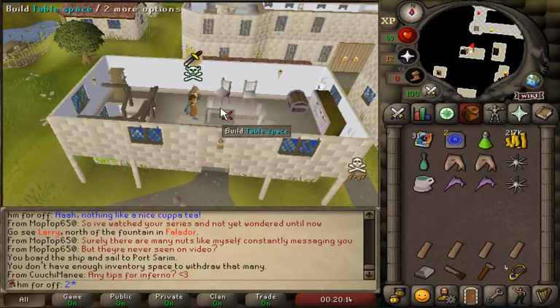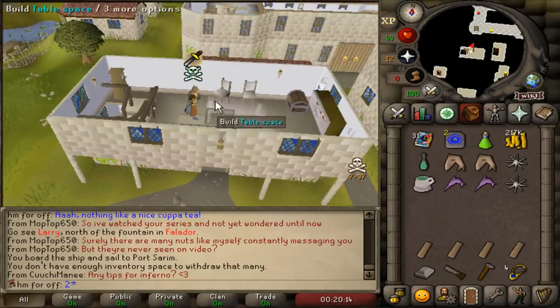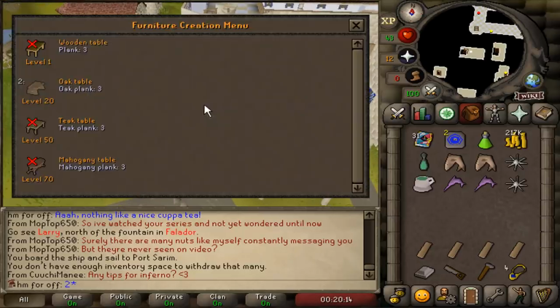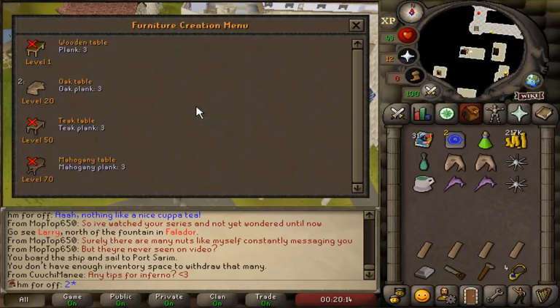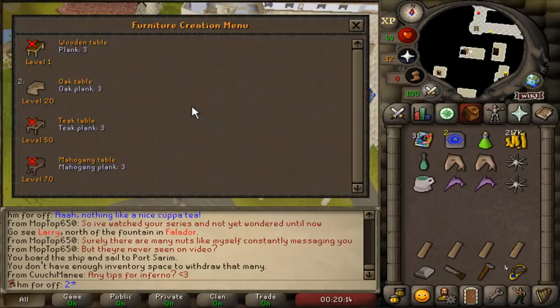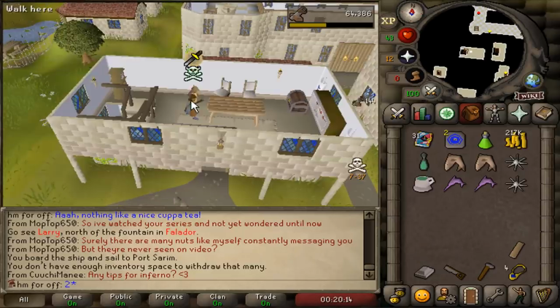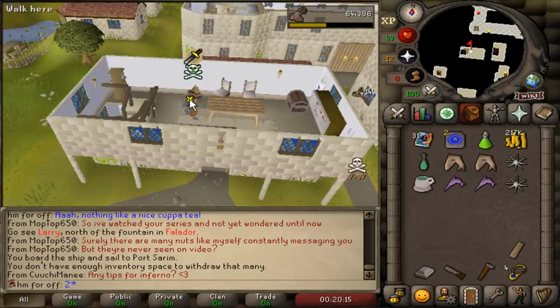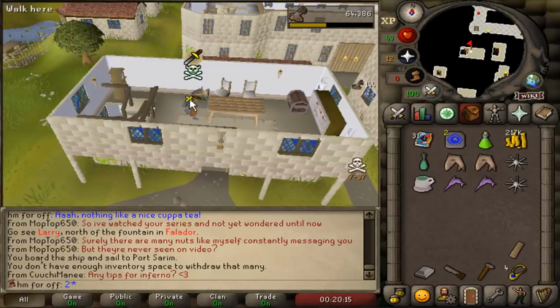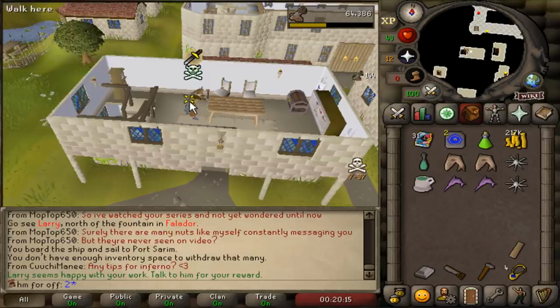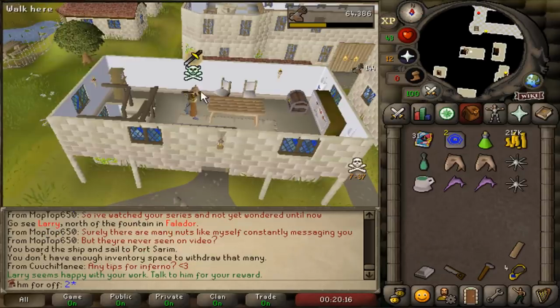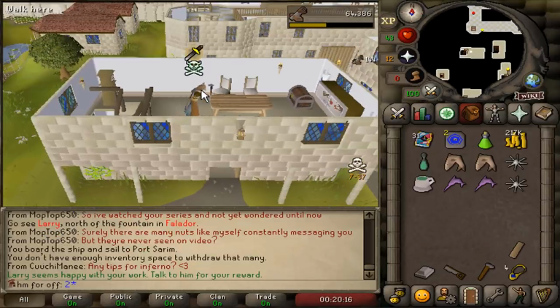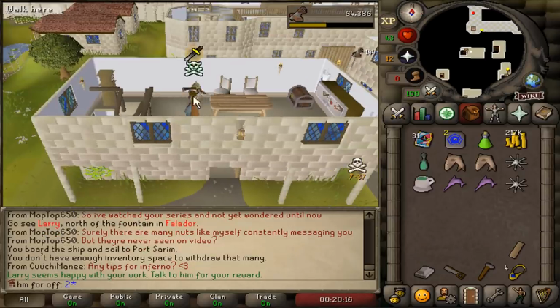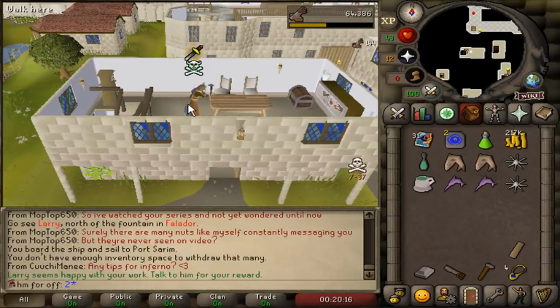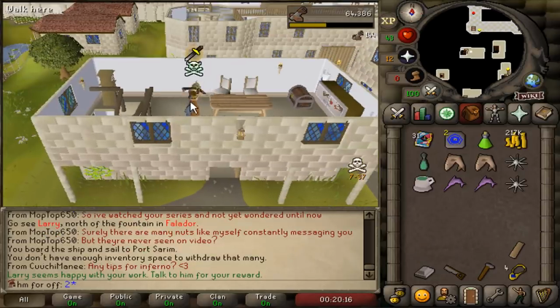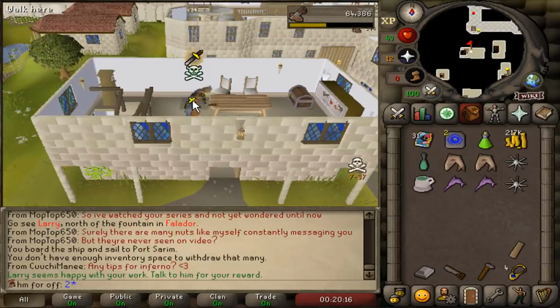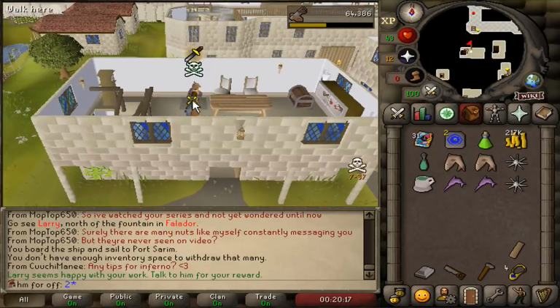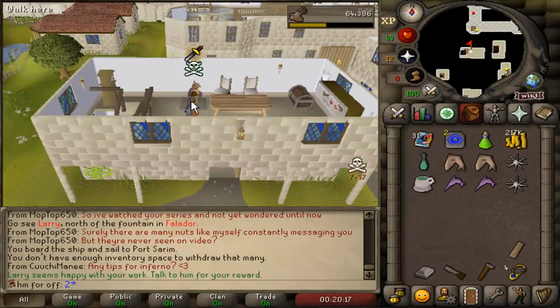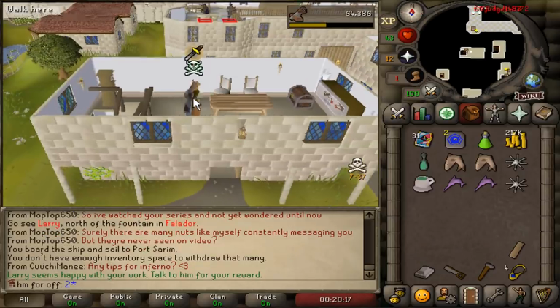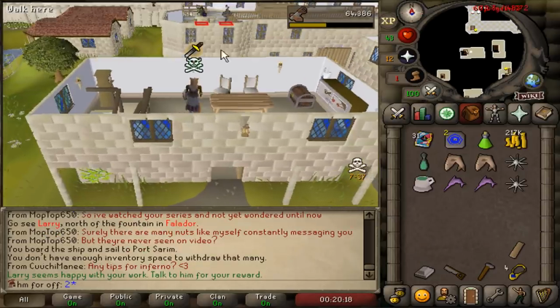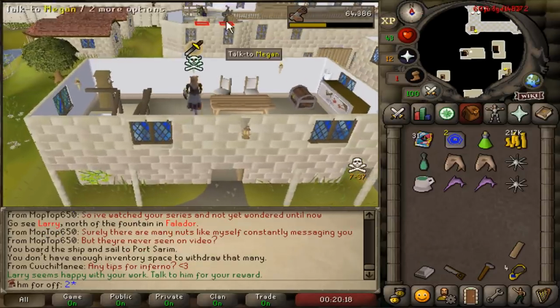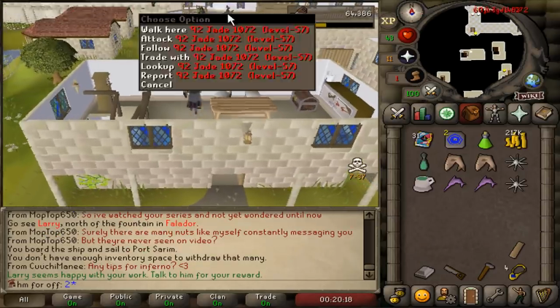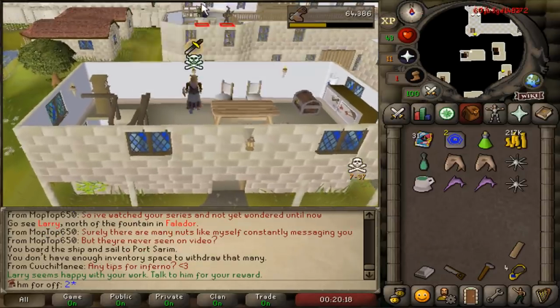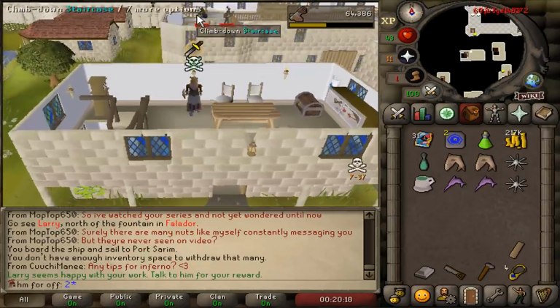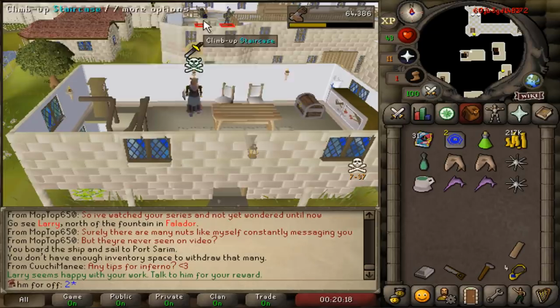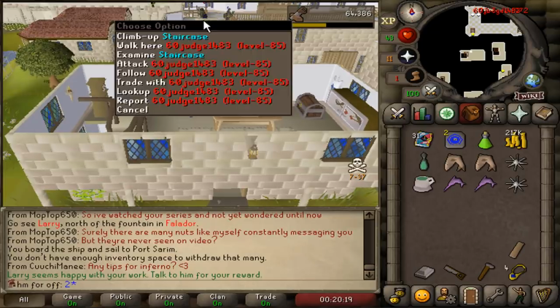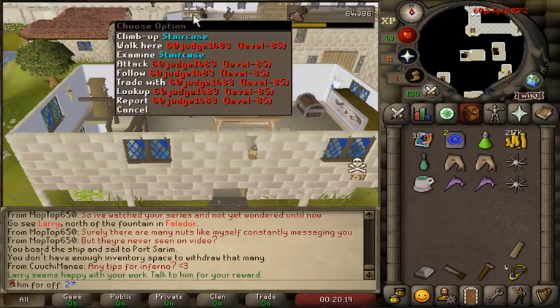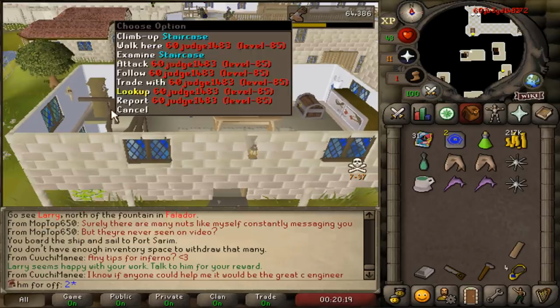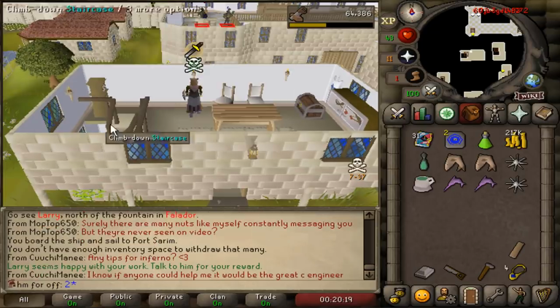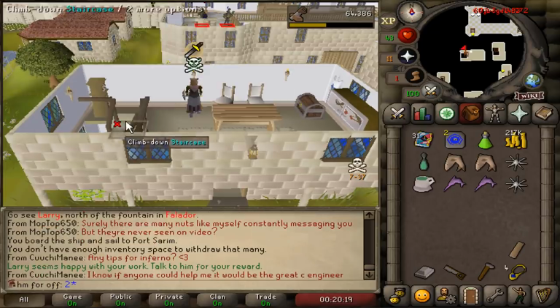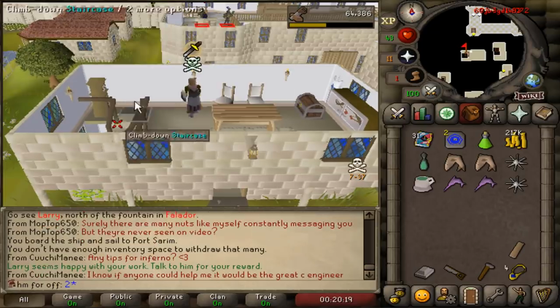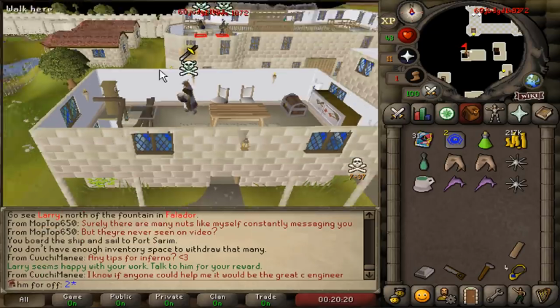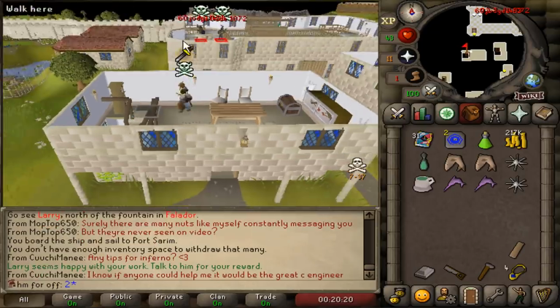I did find two people upstairs in Falador party room, so I decided to investigate the situation.